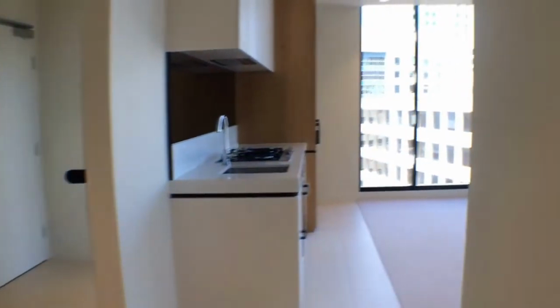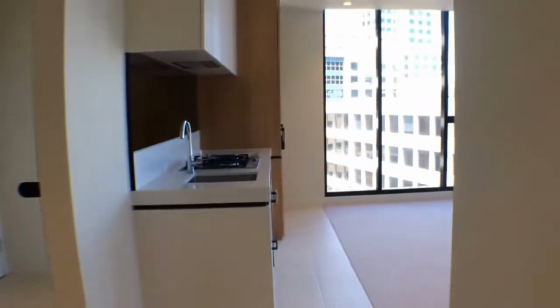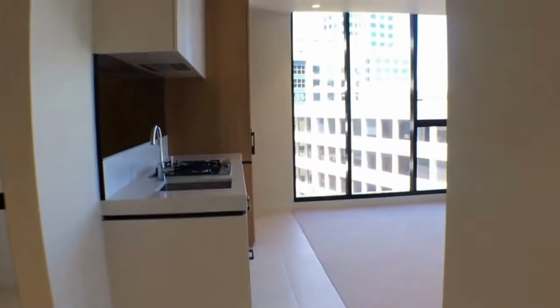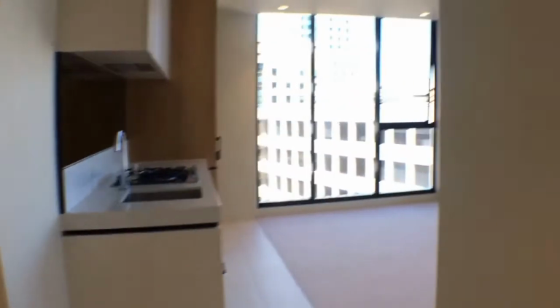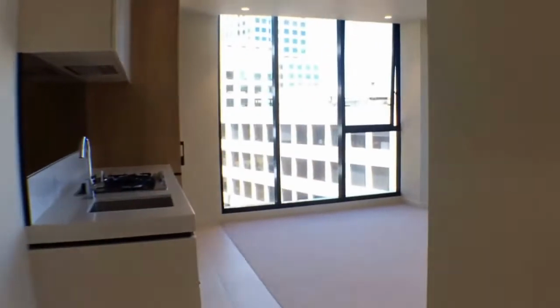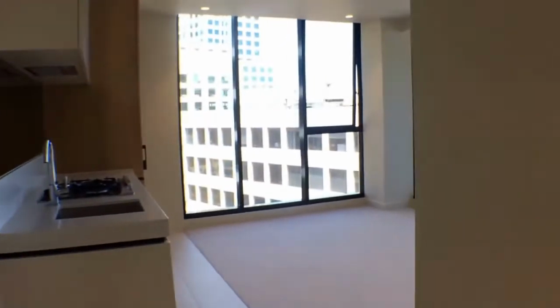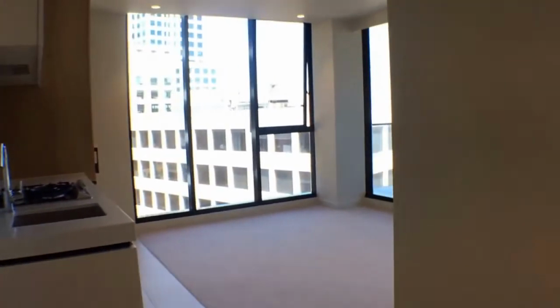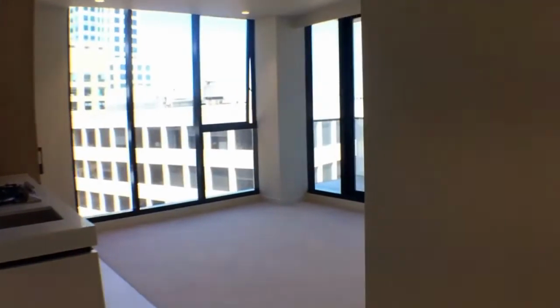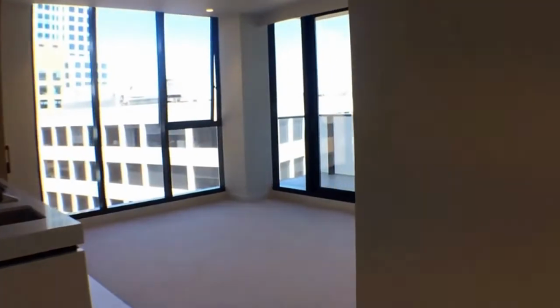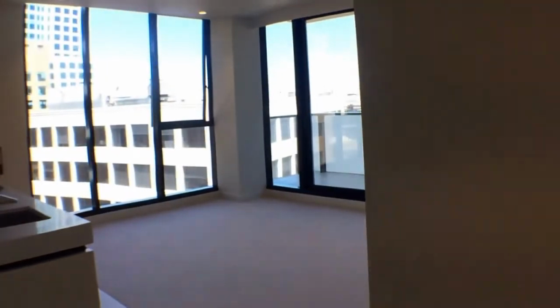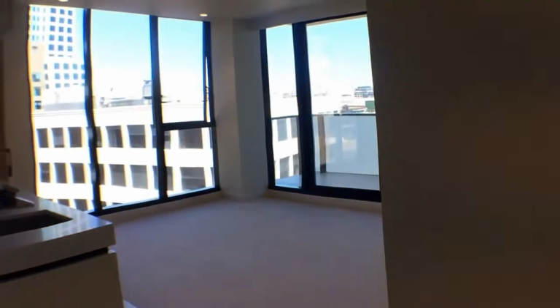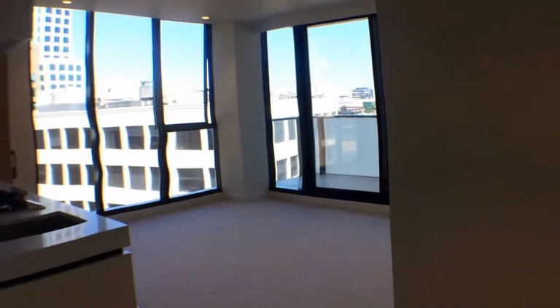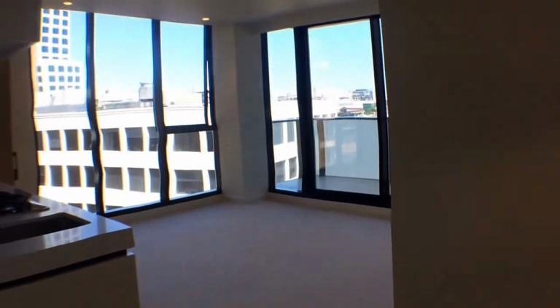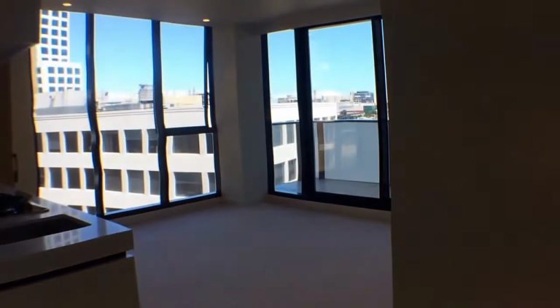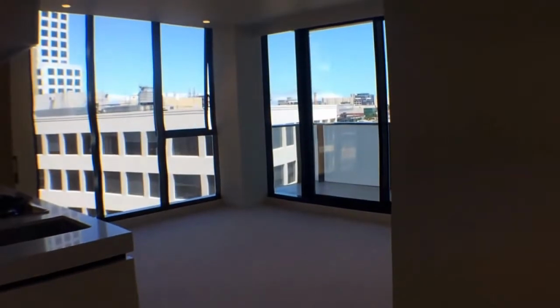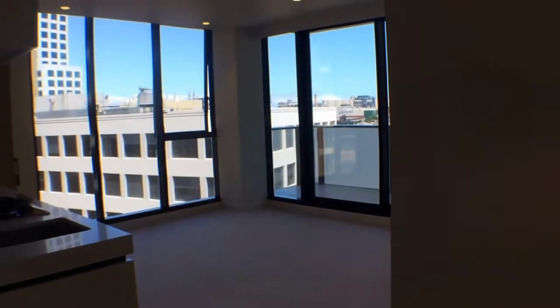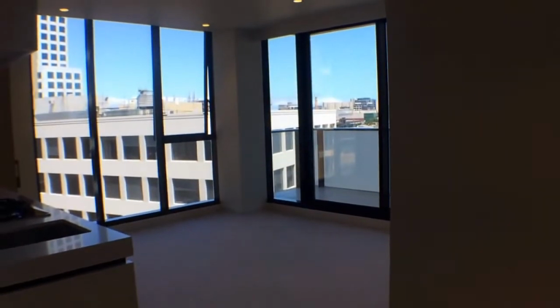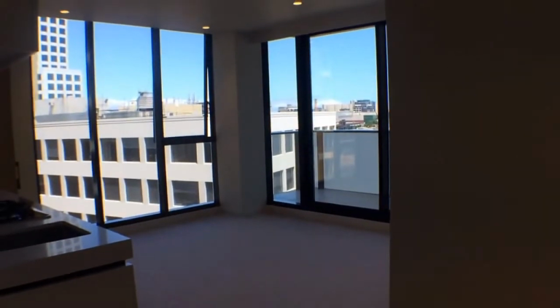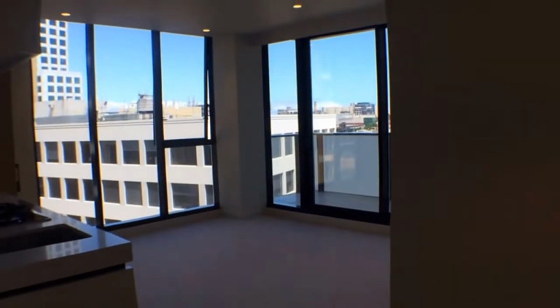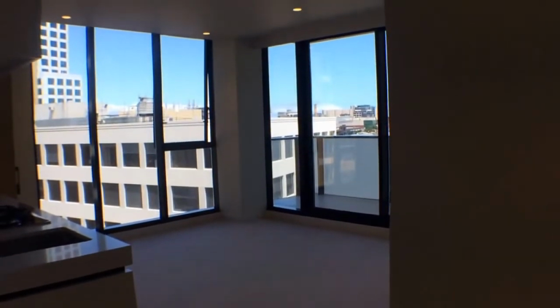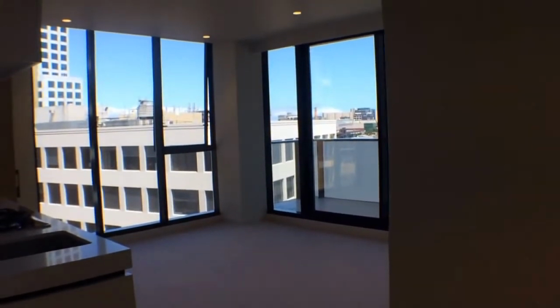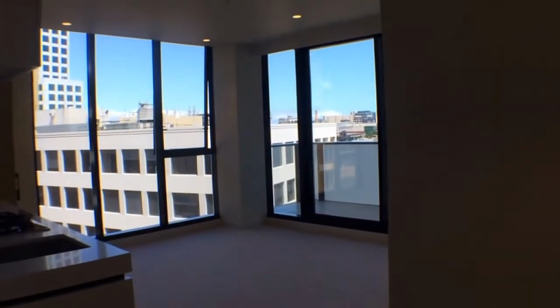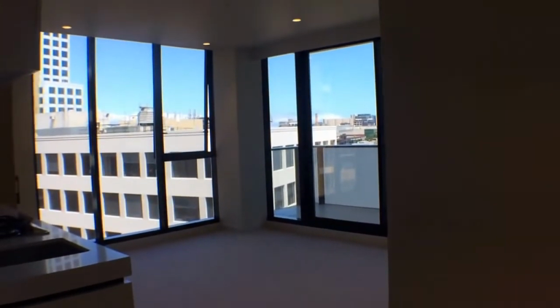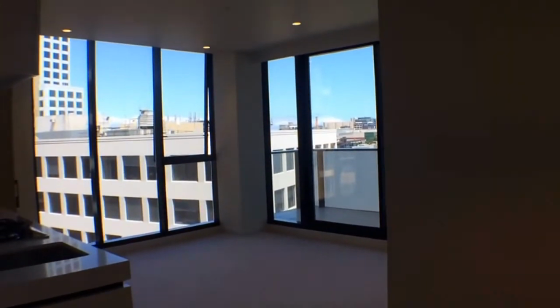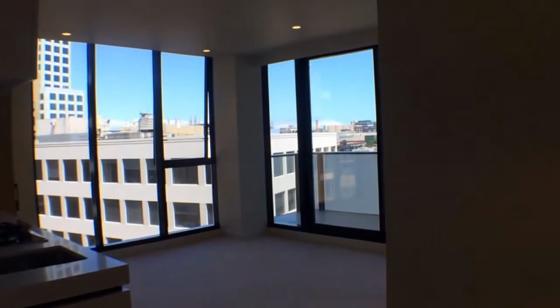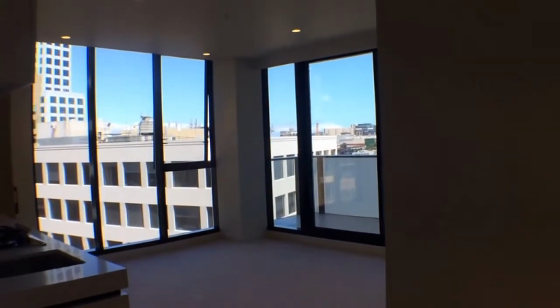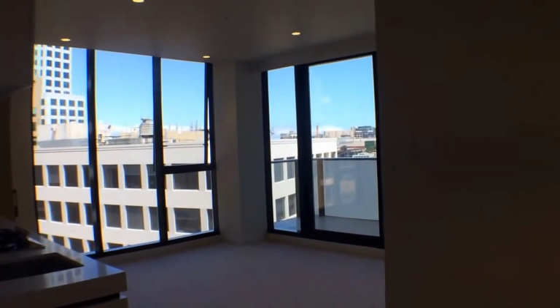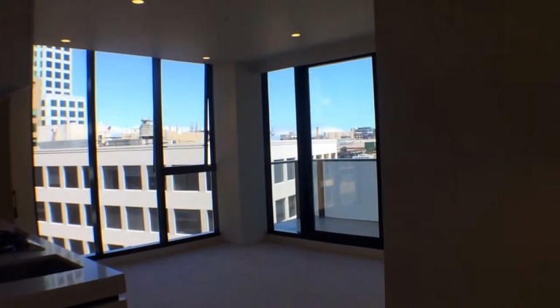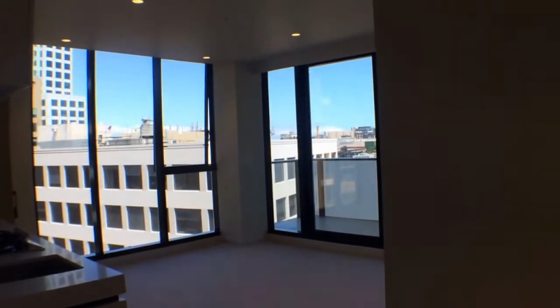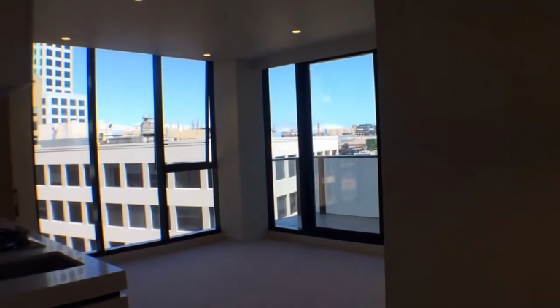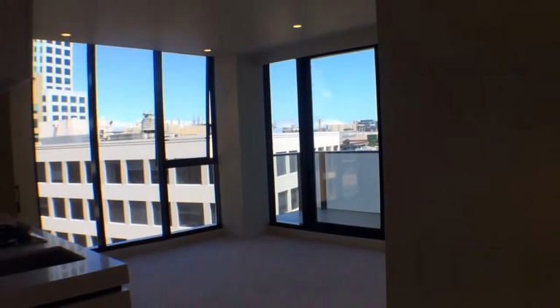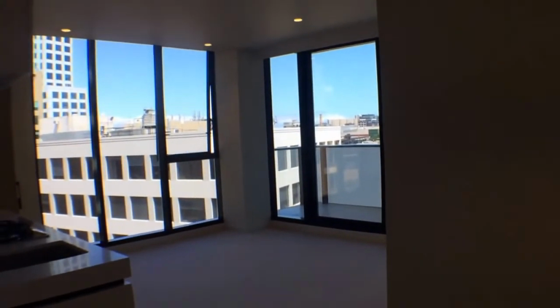If you would like to view this light and bright apartment, please do not hesitate to call Melbourne Real Estate. Thank you.